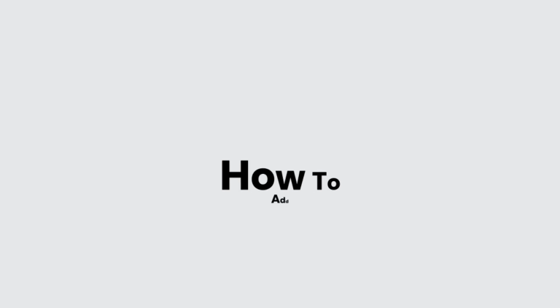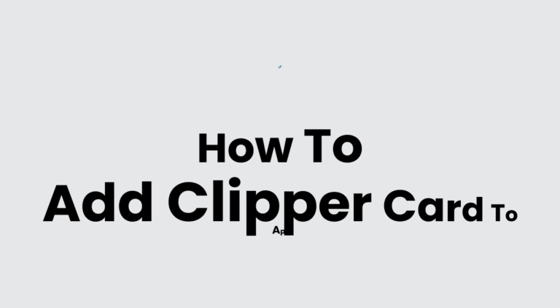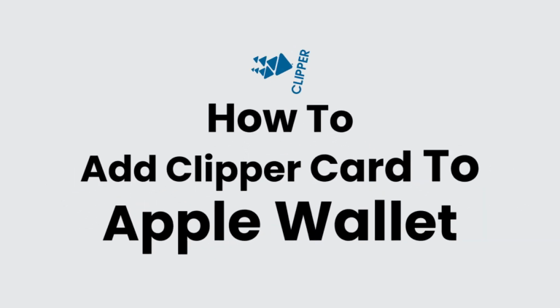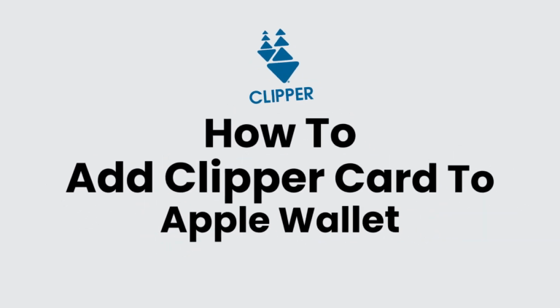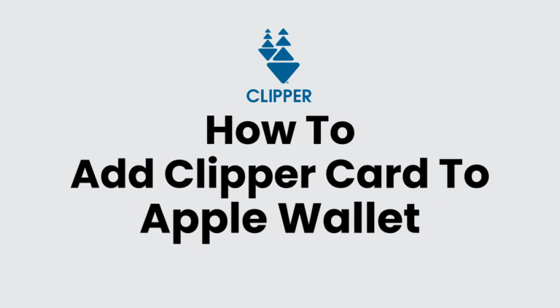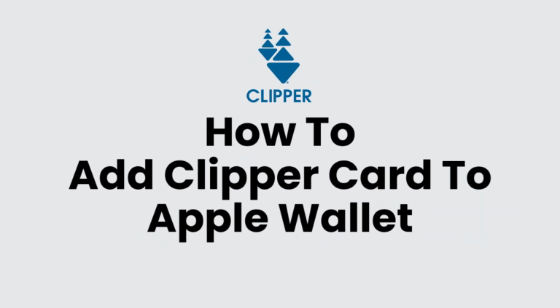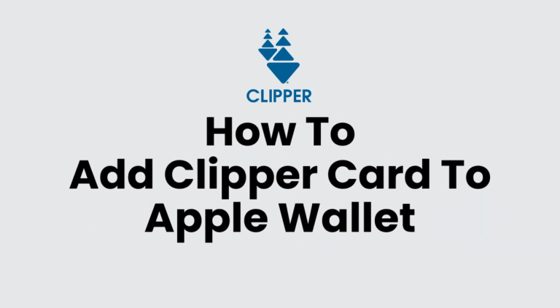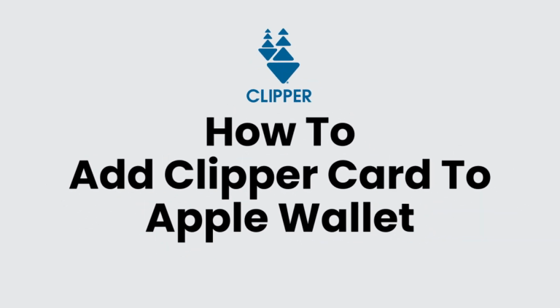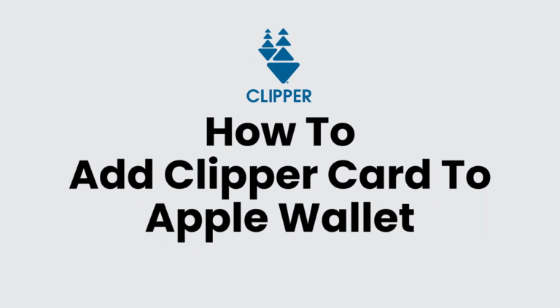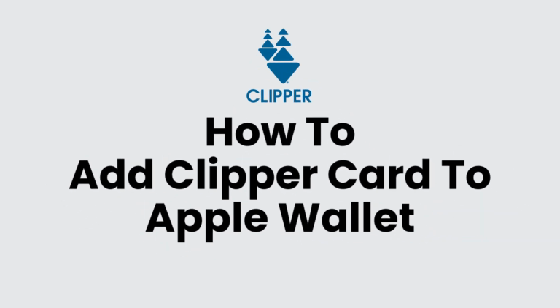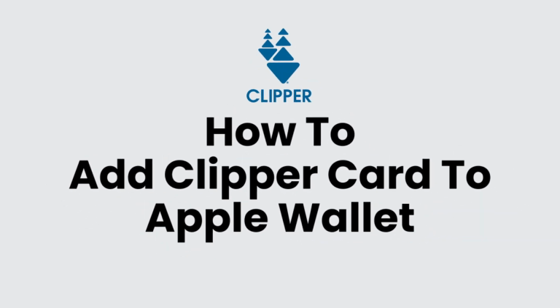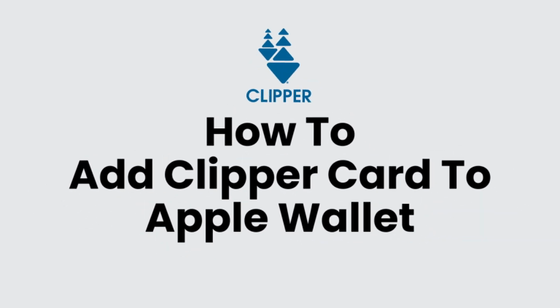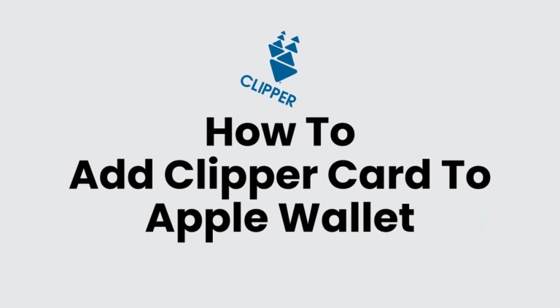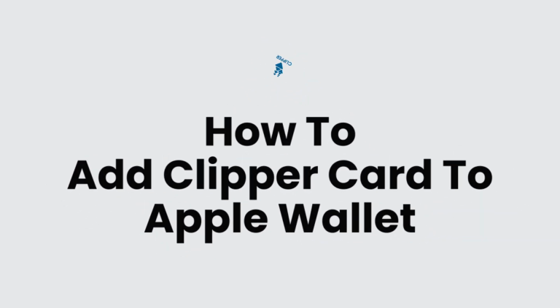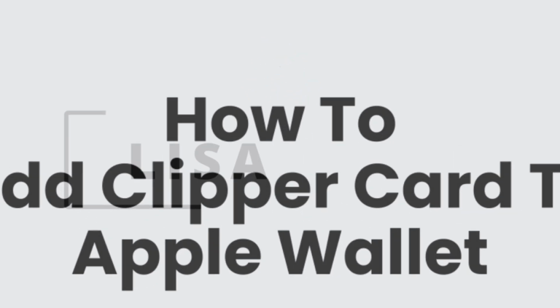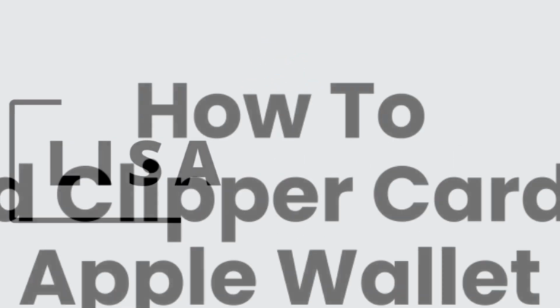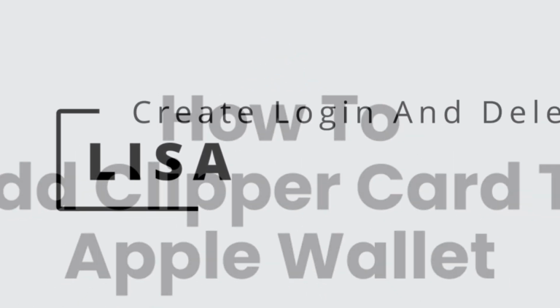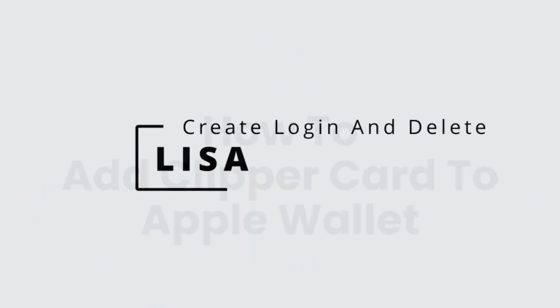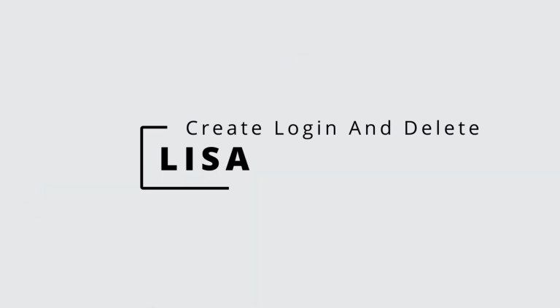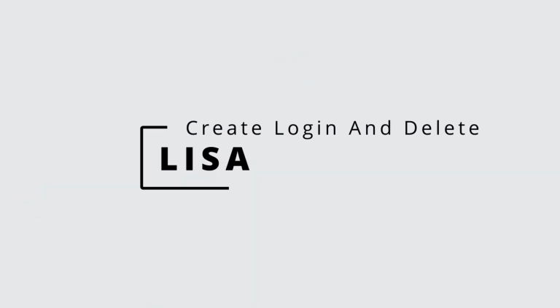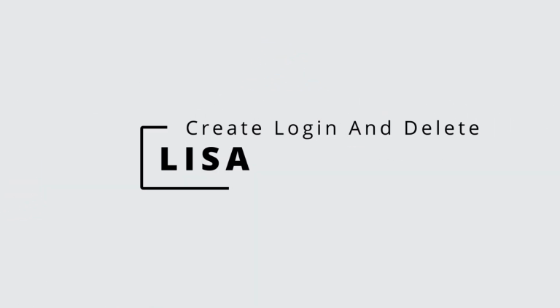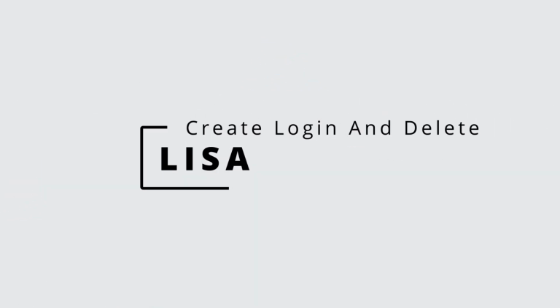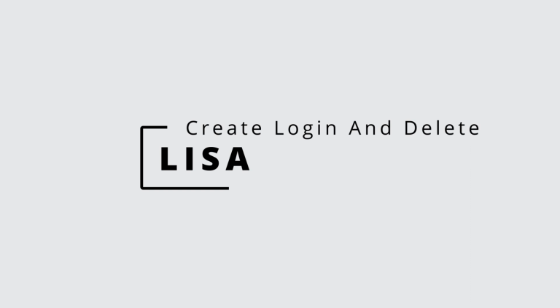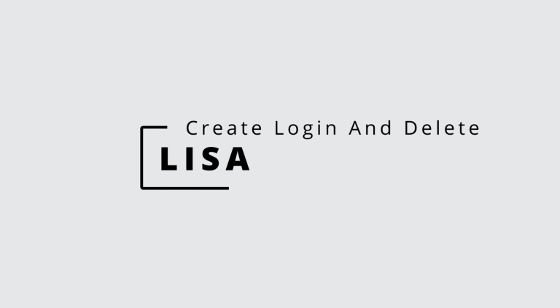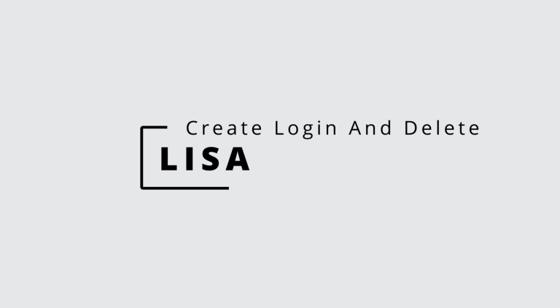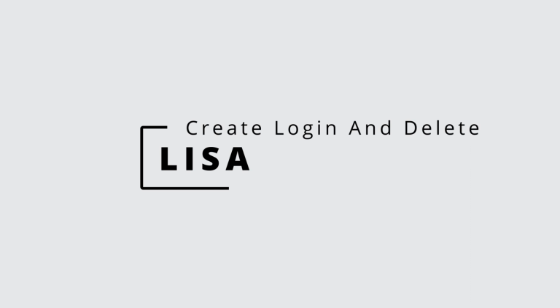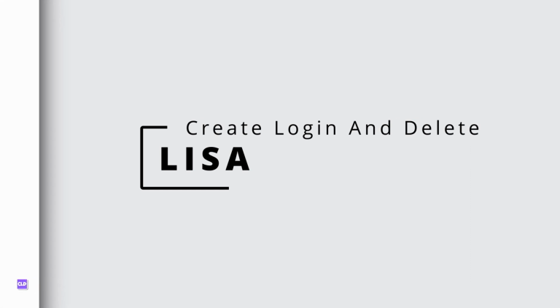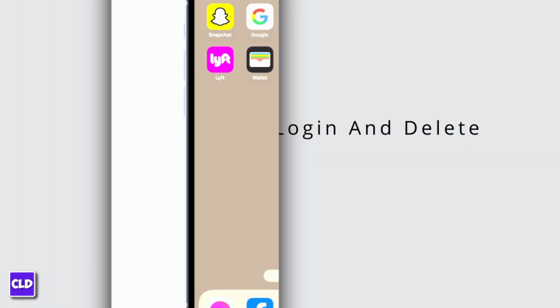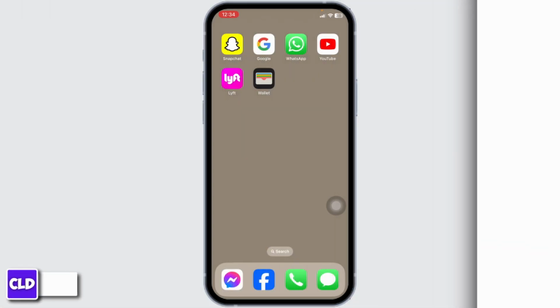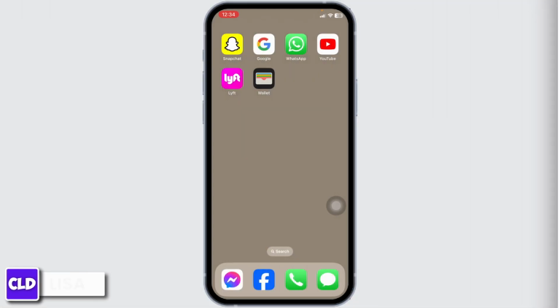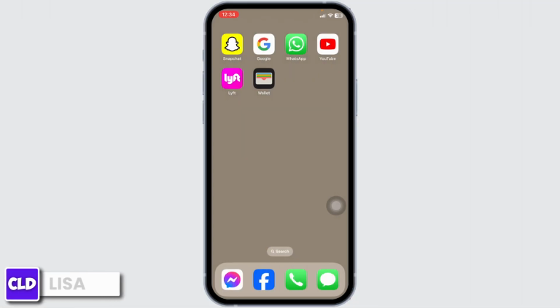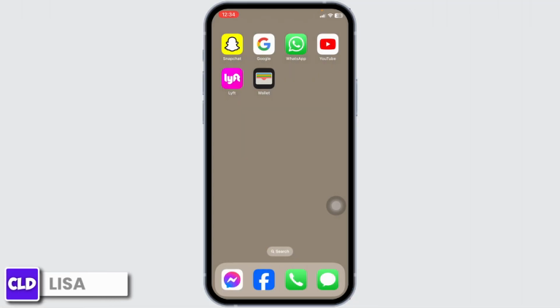How to add Clipper Card to Apple Wallet. Hello everyone, this is Lisa from Create, Login & Delete. Let's get started.